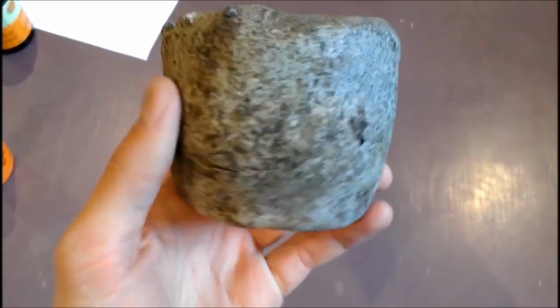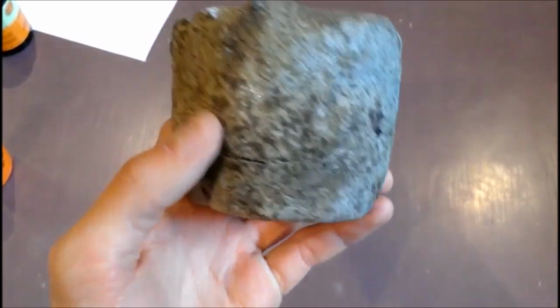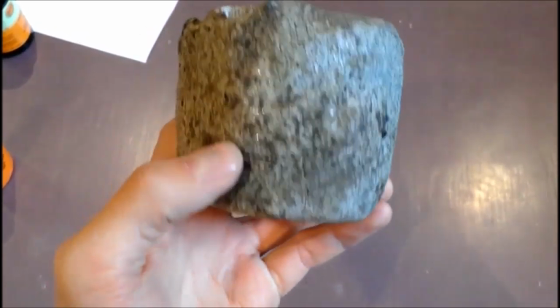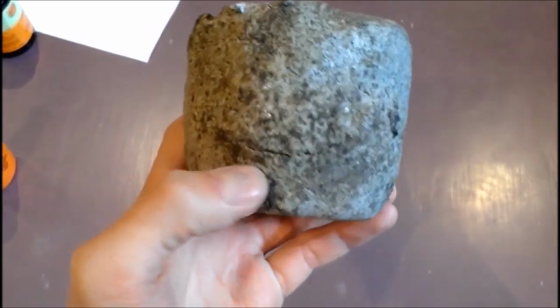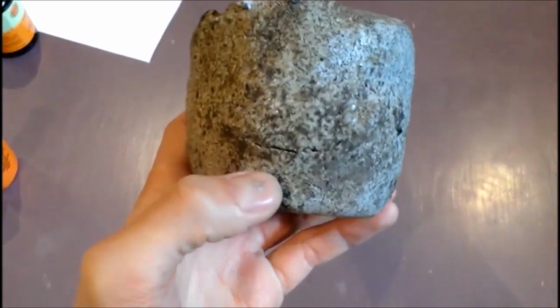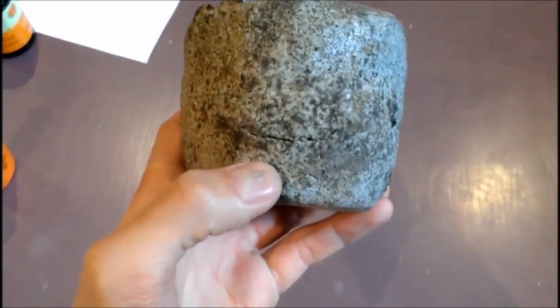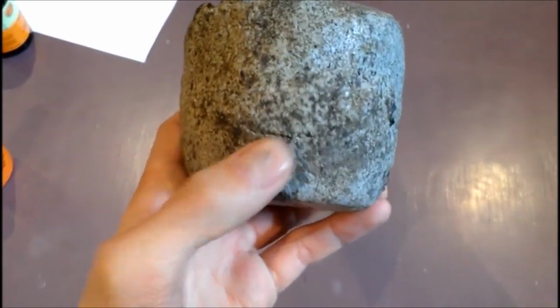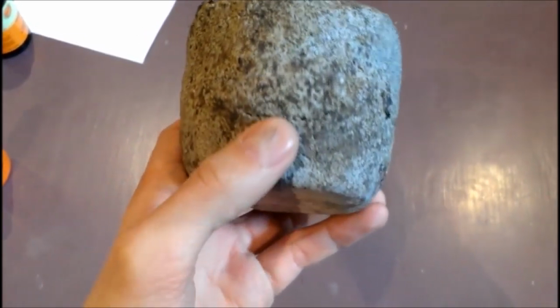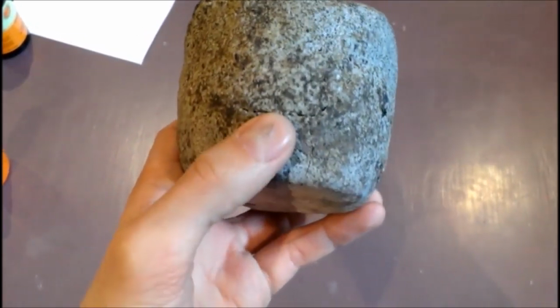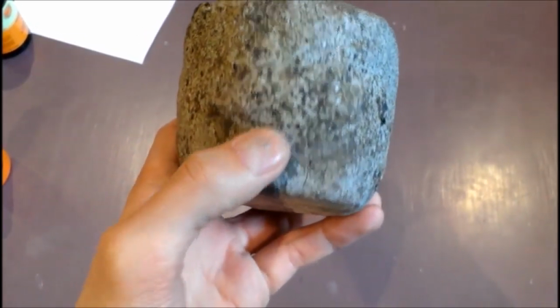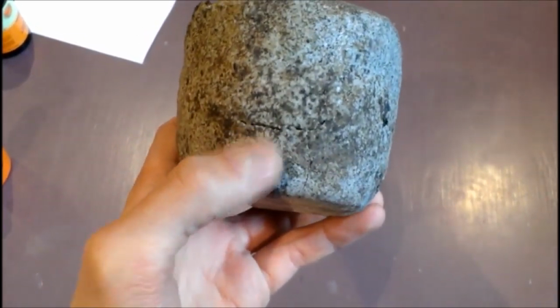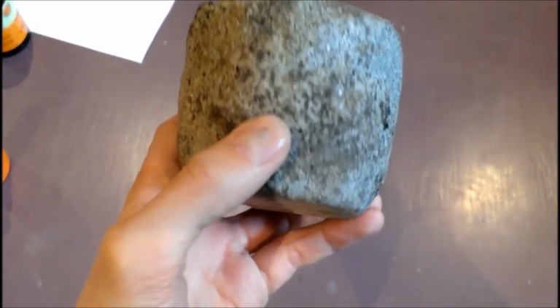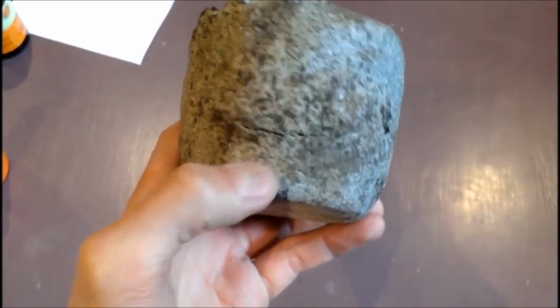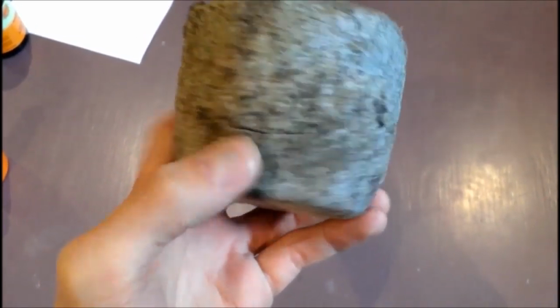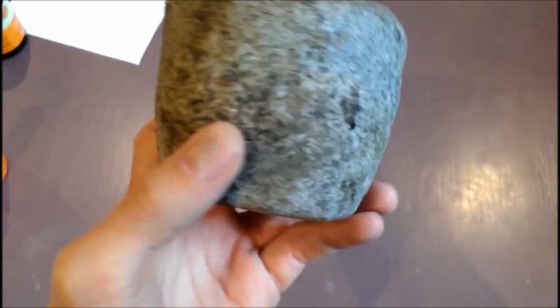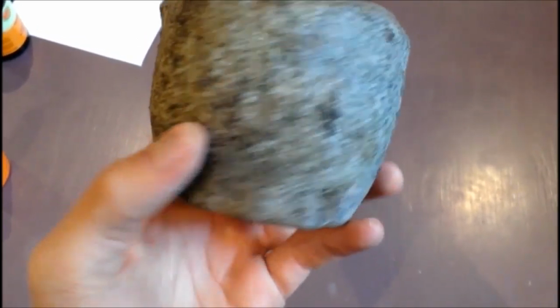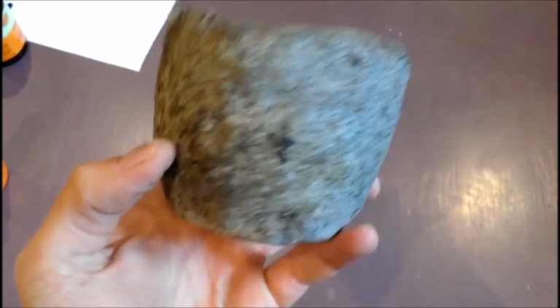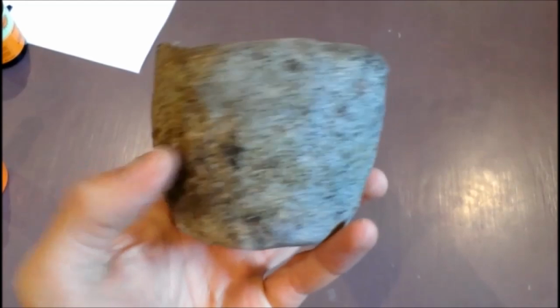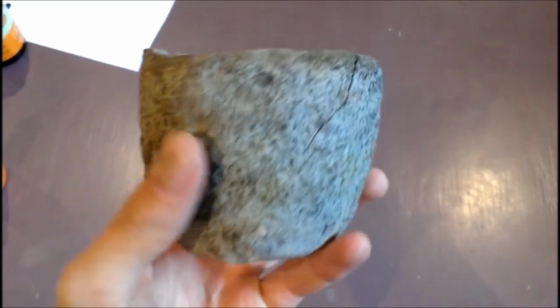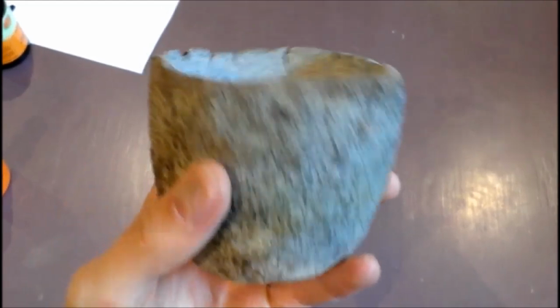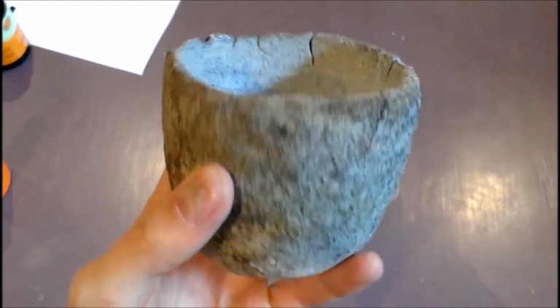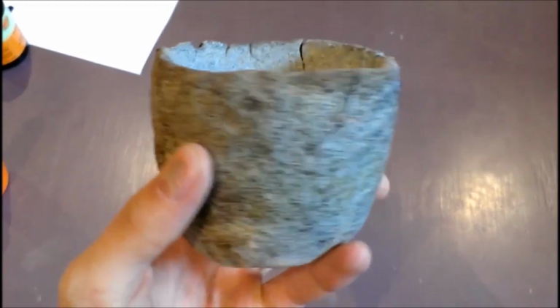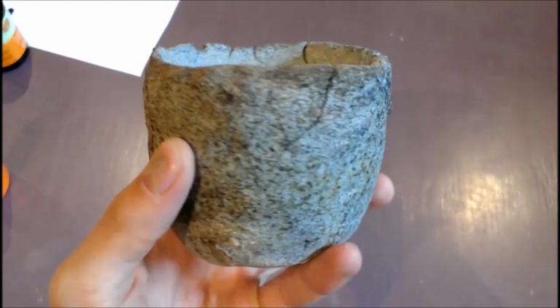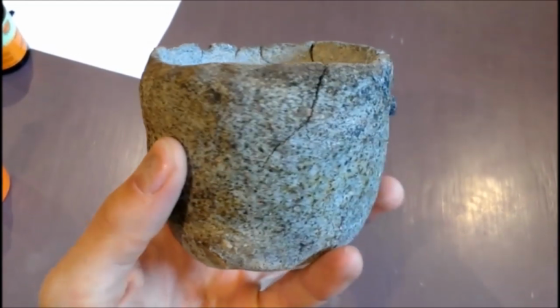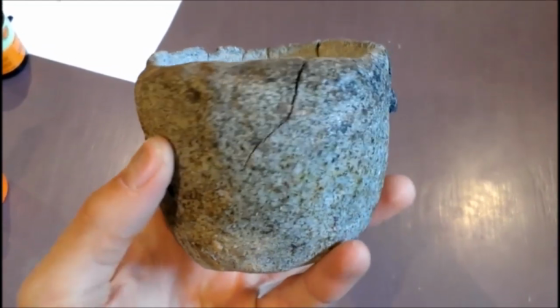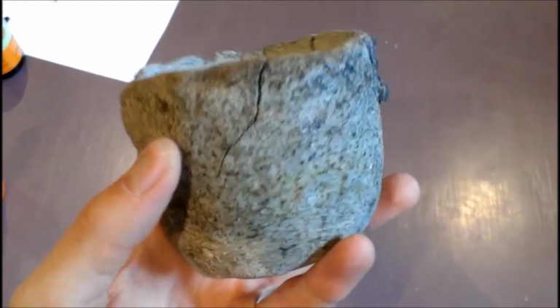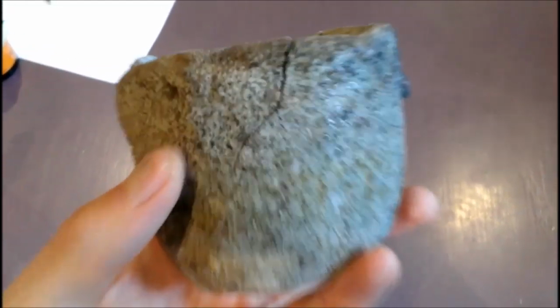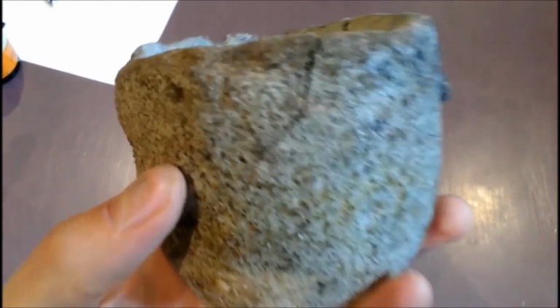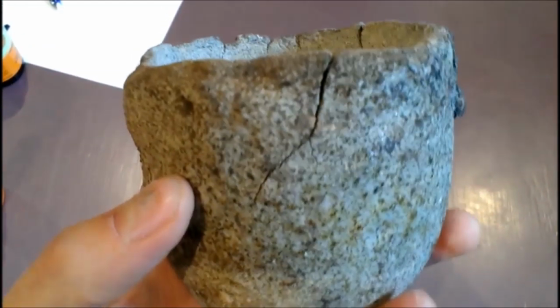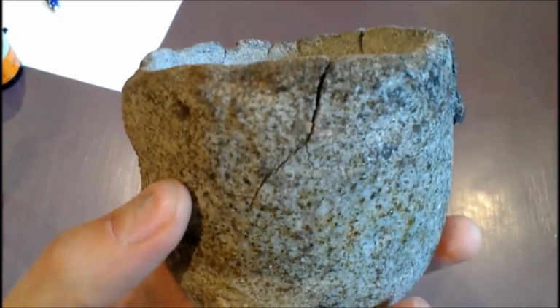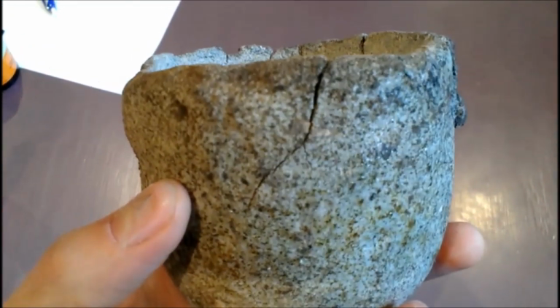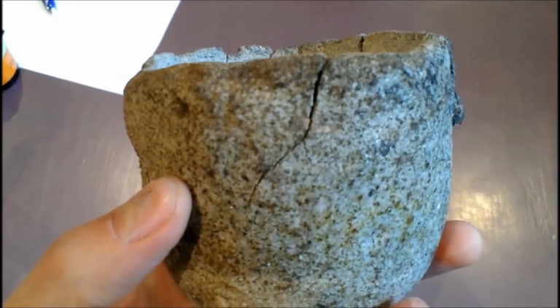Mine had a short life. After 10 hours, it was full of cracks and getting dangerous to use.